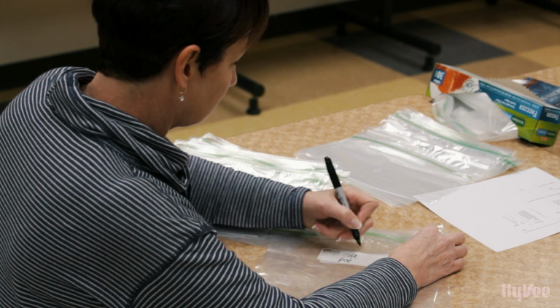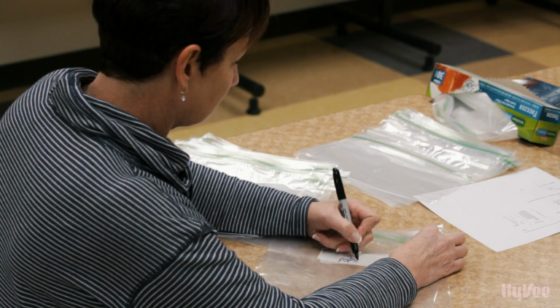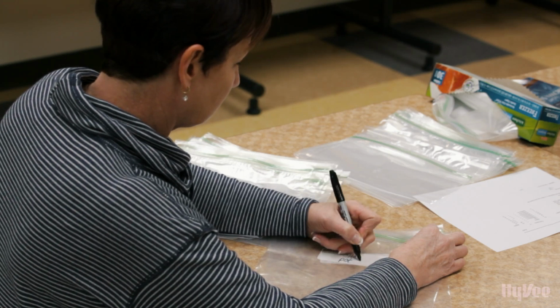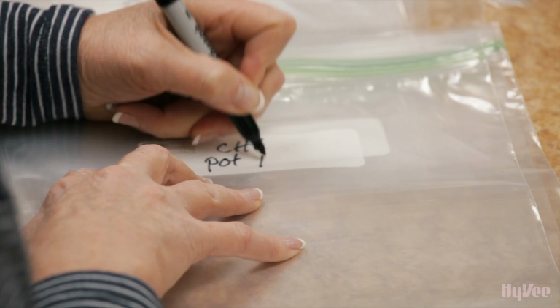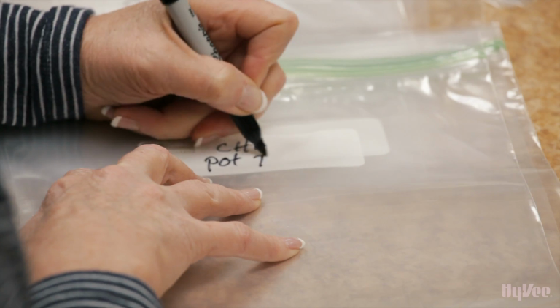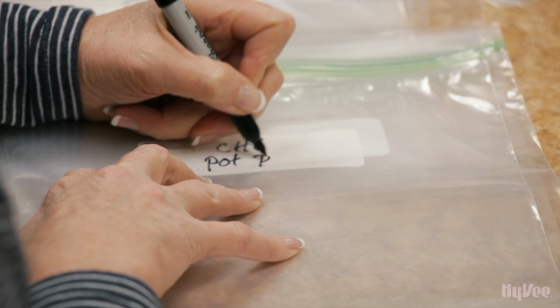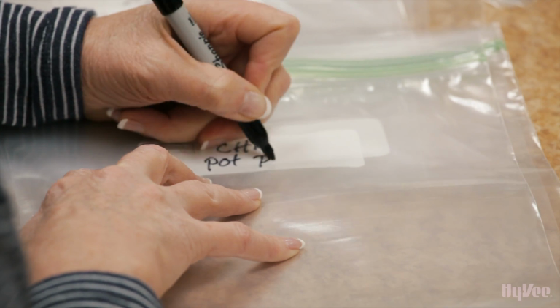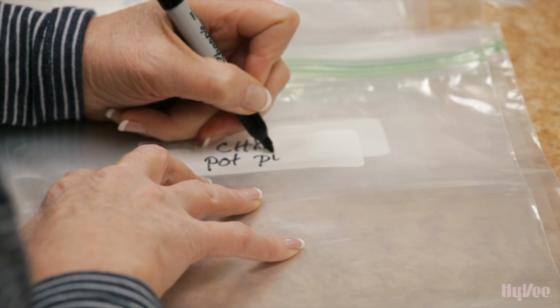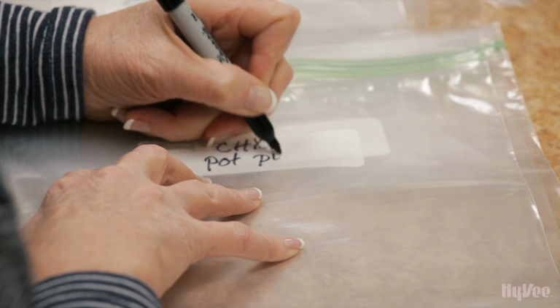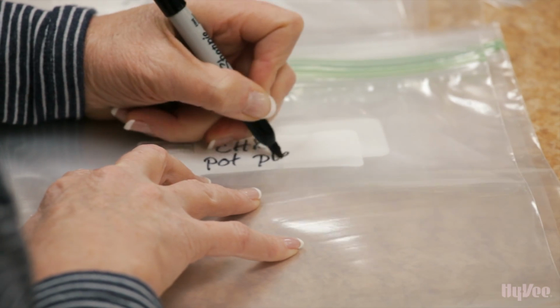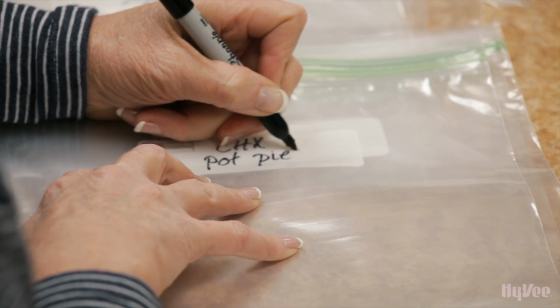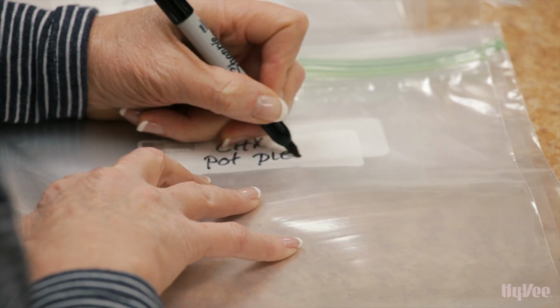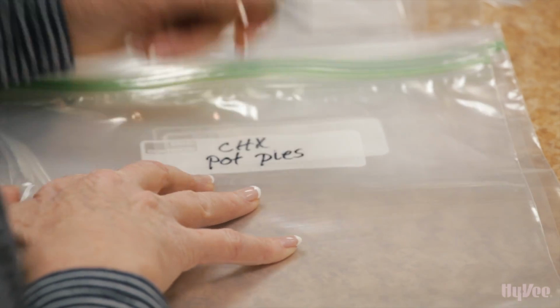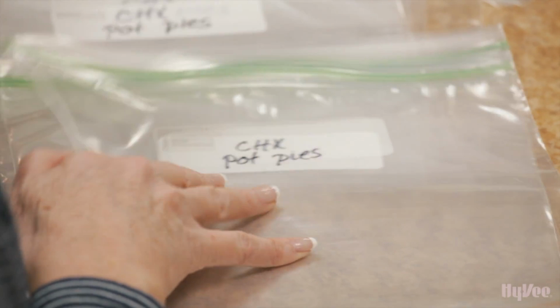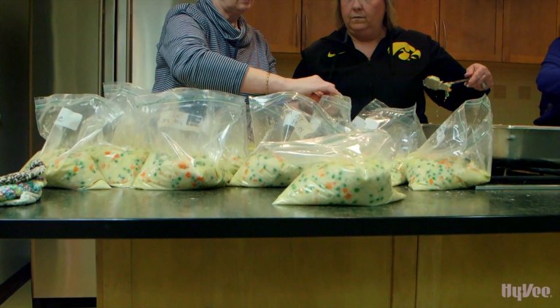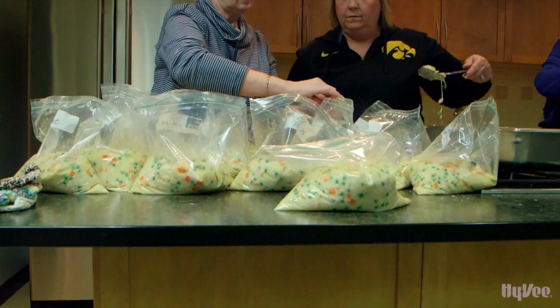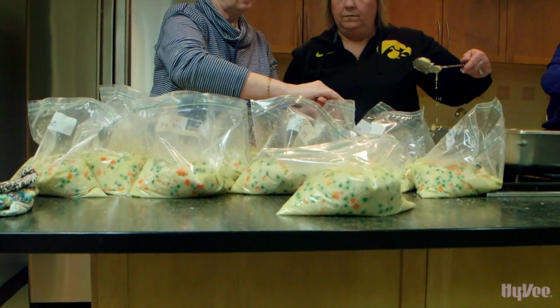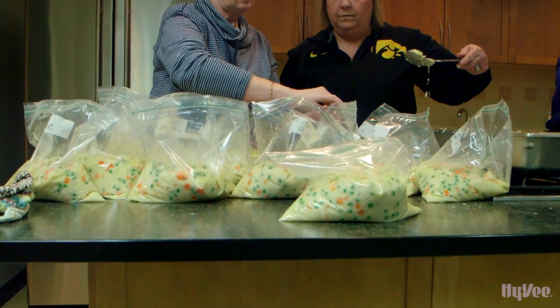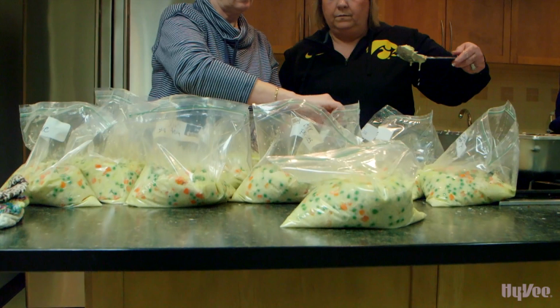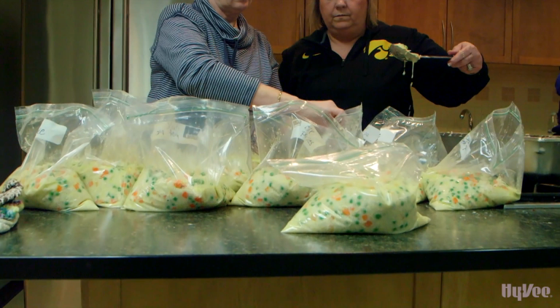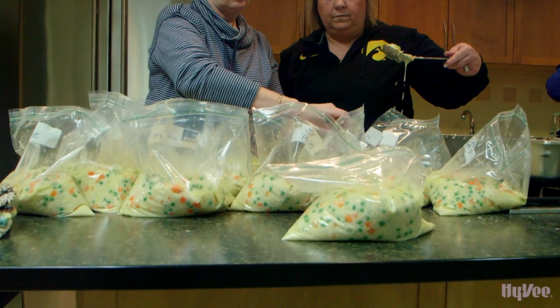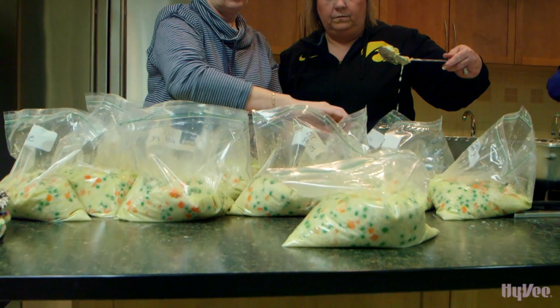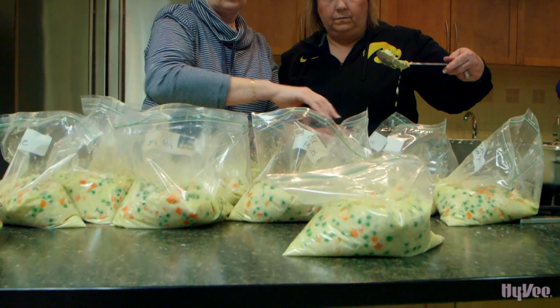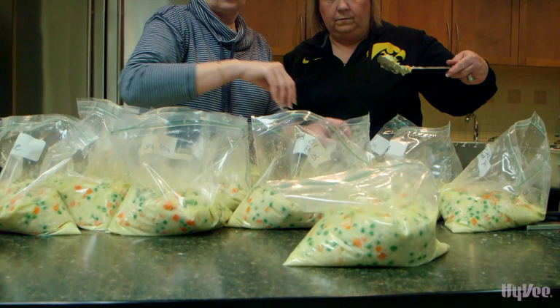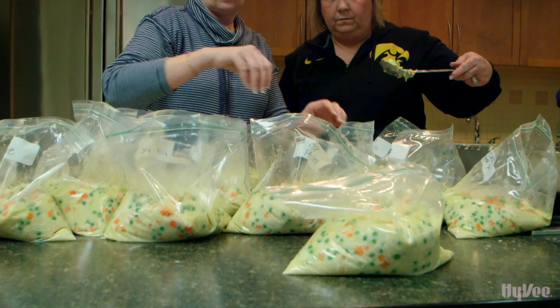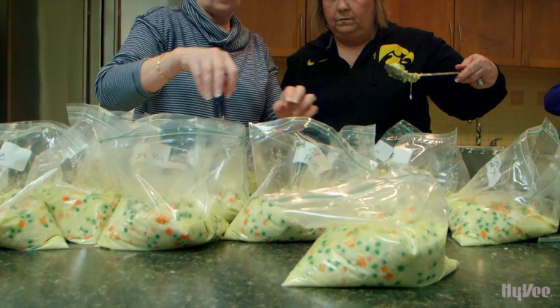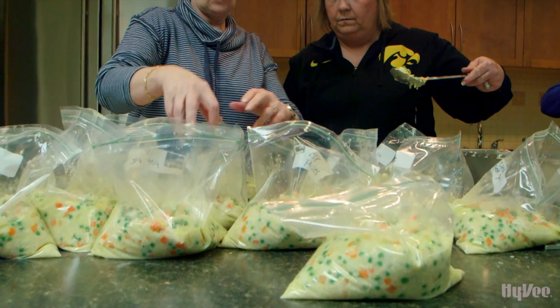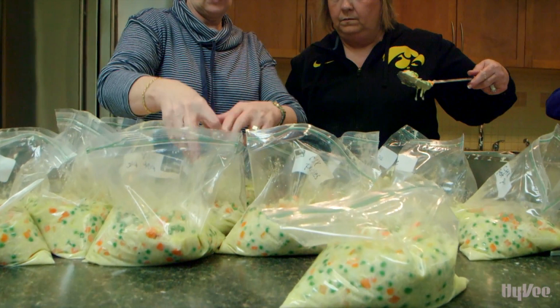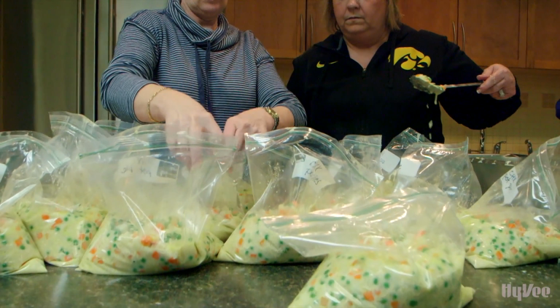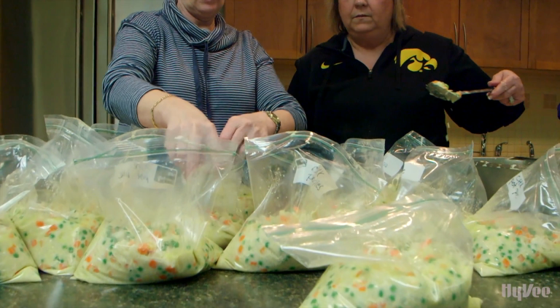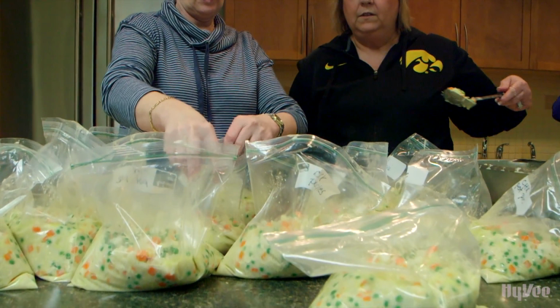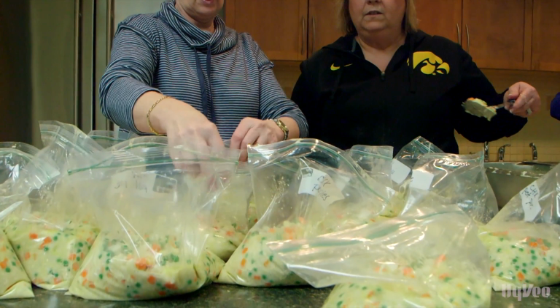At the end of the night, all meals are bagged up and distributed to the group members to take home. No cleanup required.